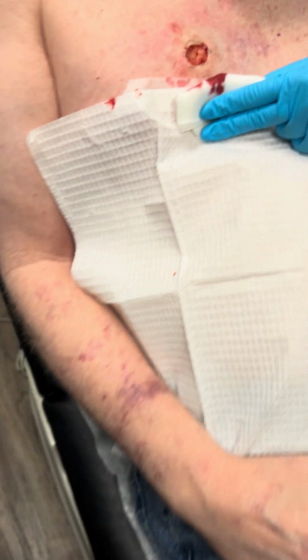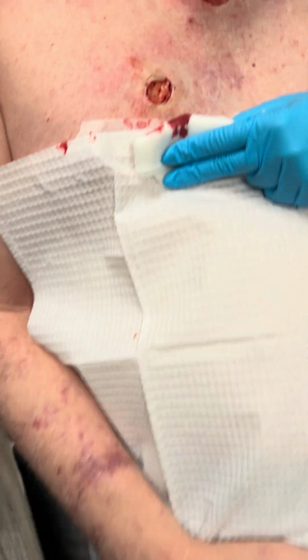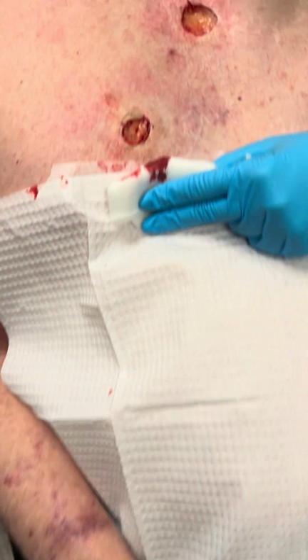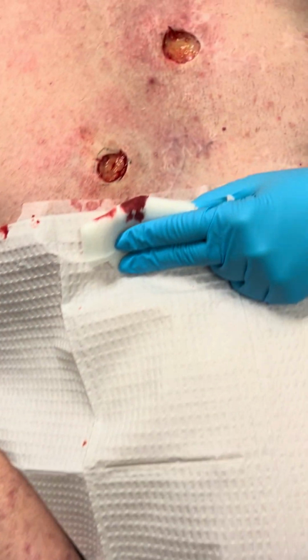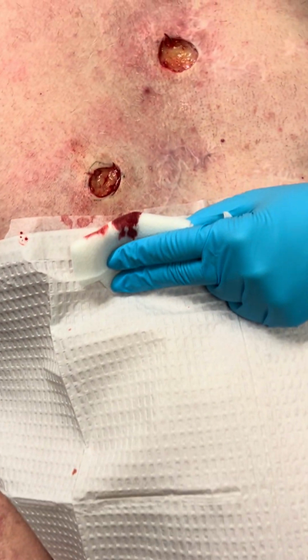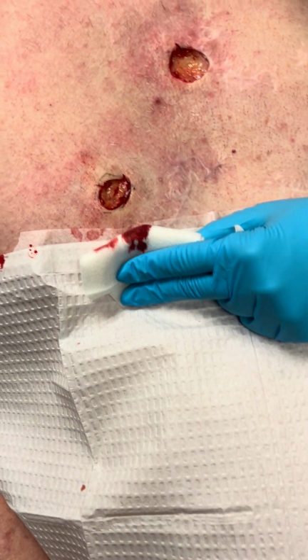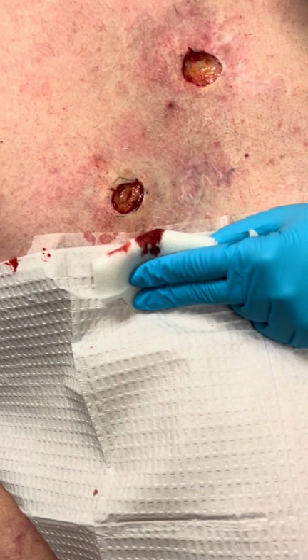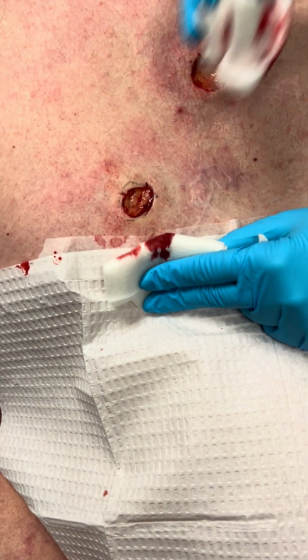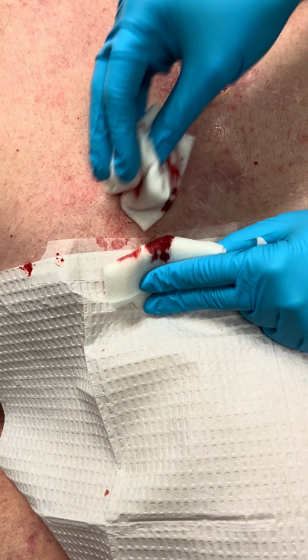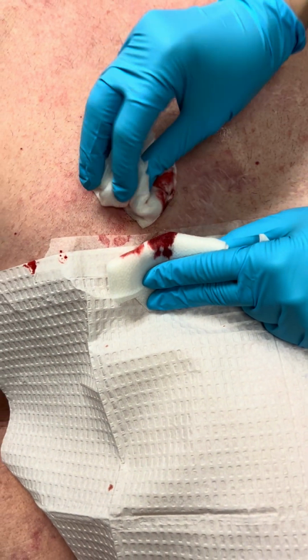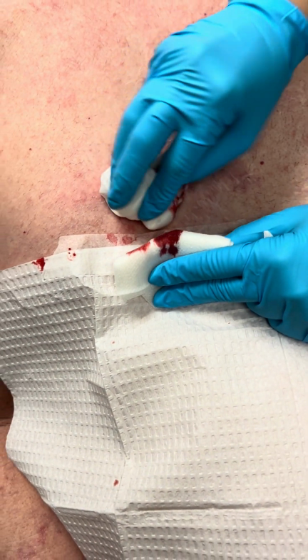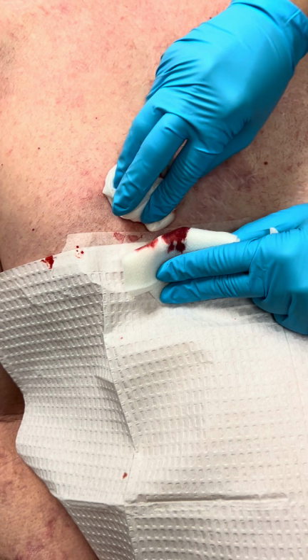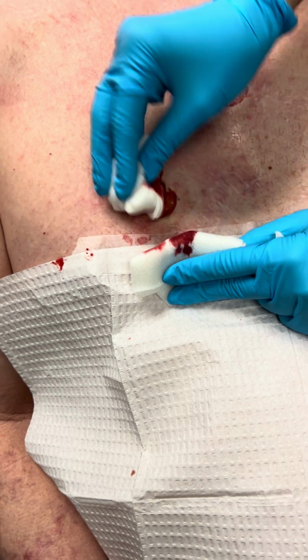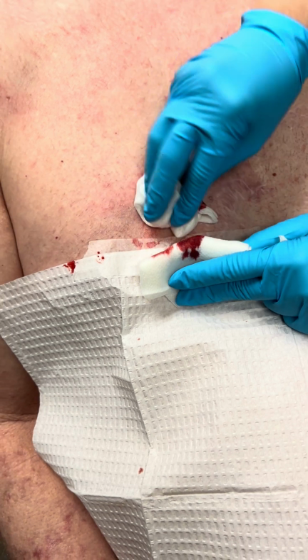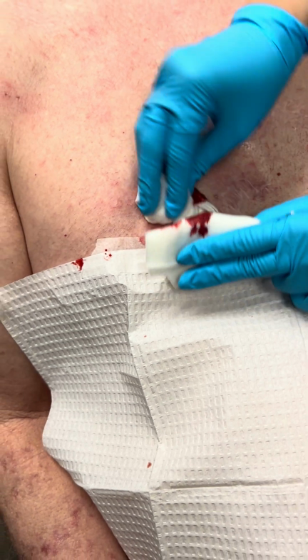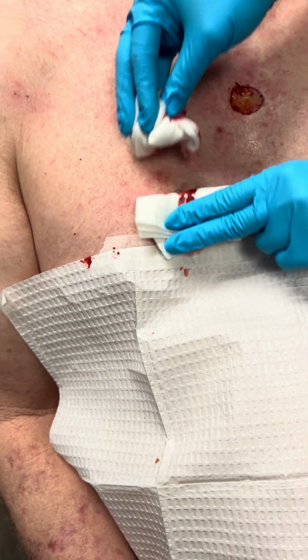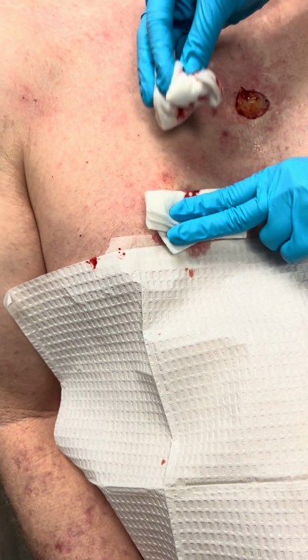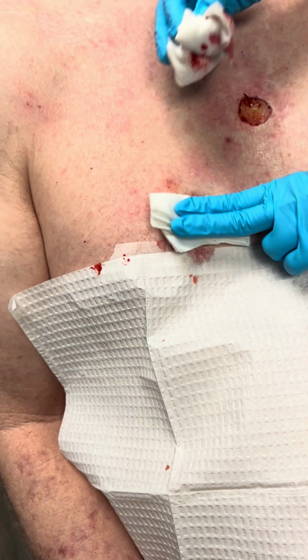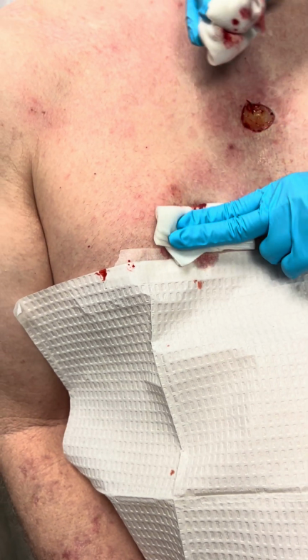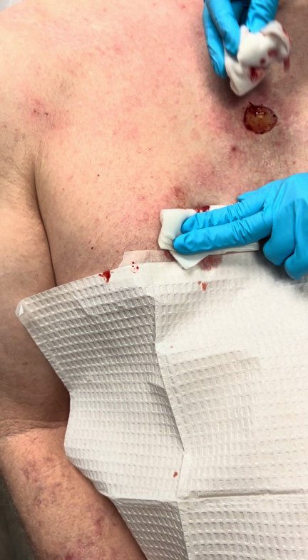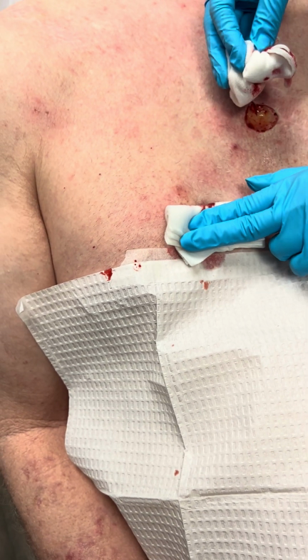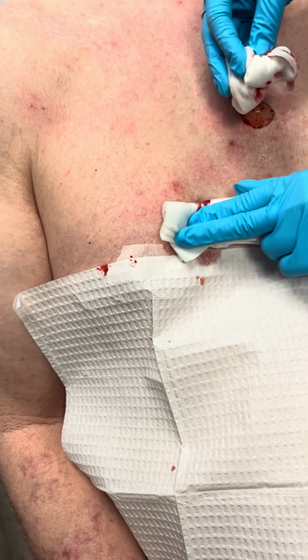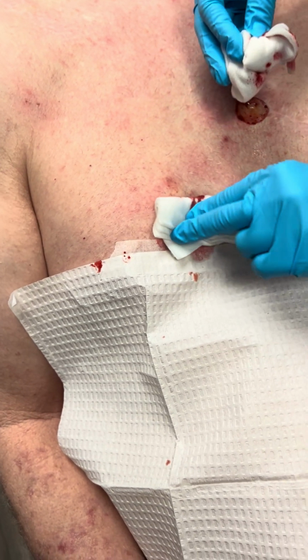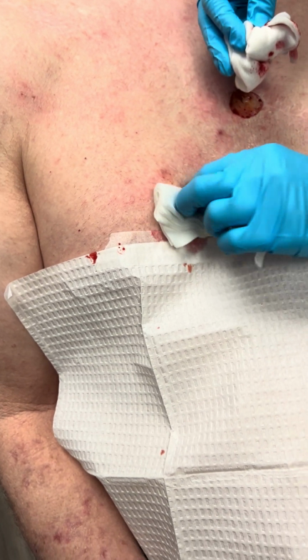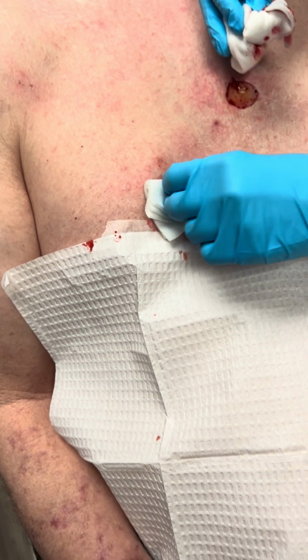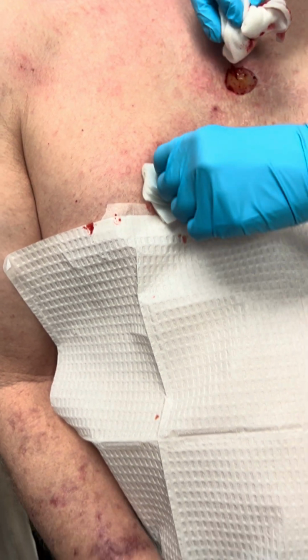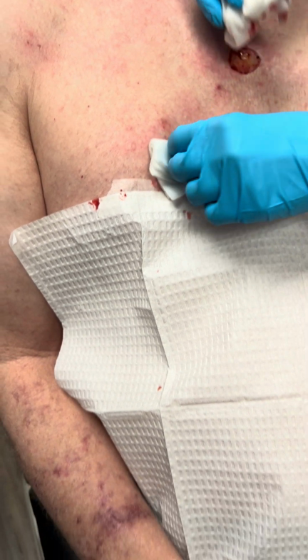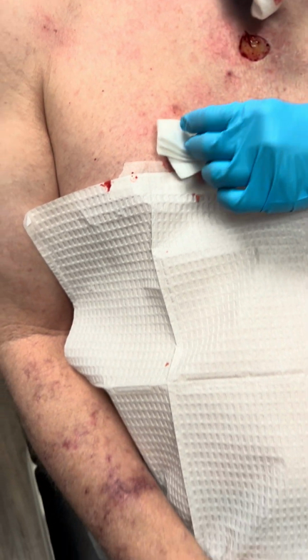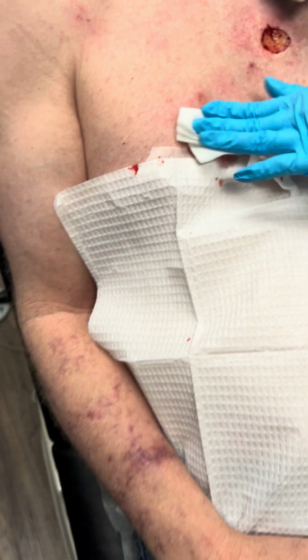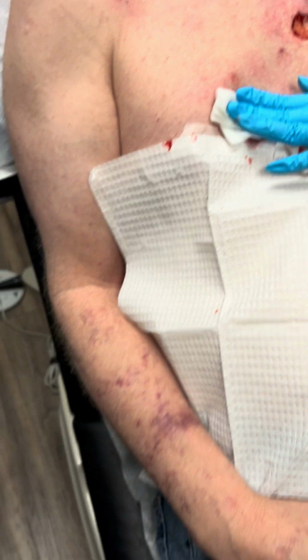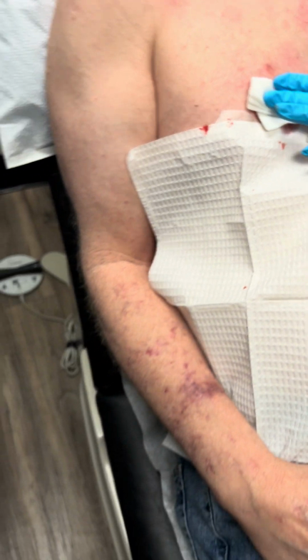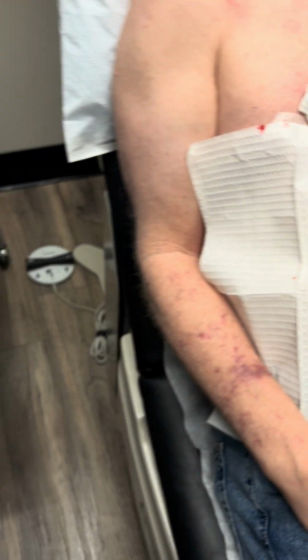Did it stop? Okay, put a bandage on there. Now we're going to go back to here.